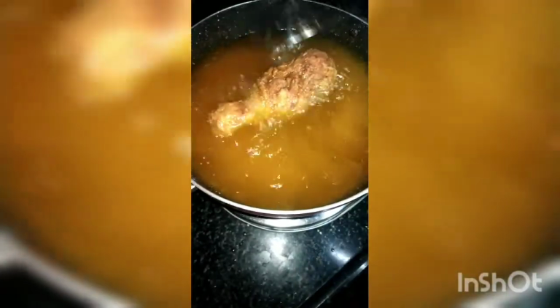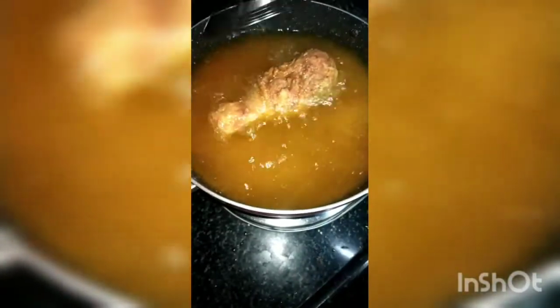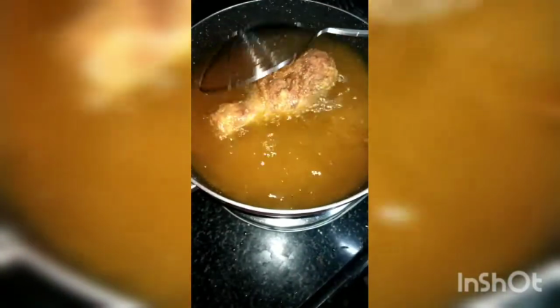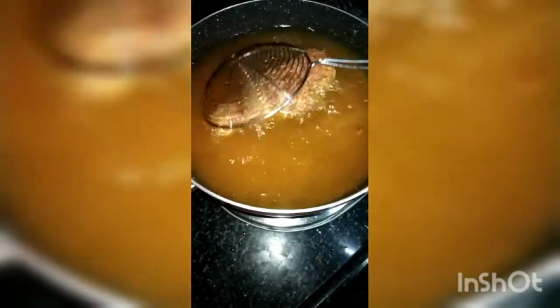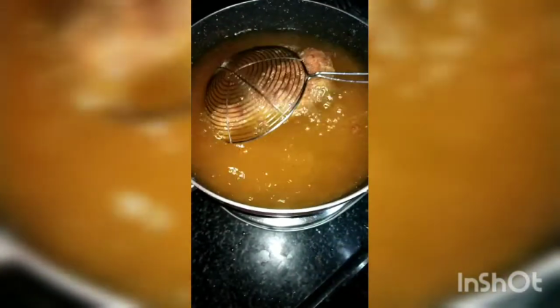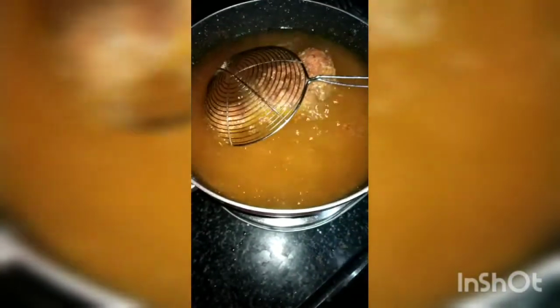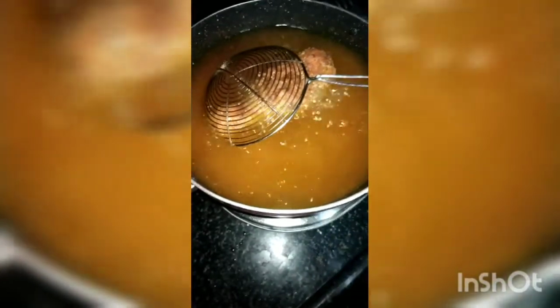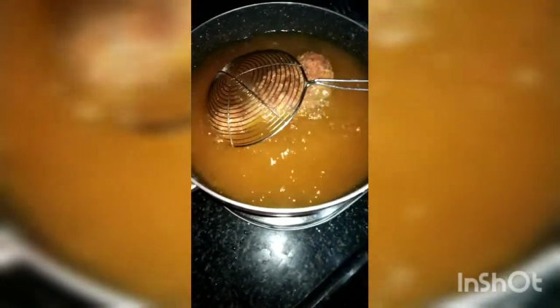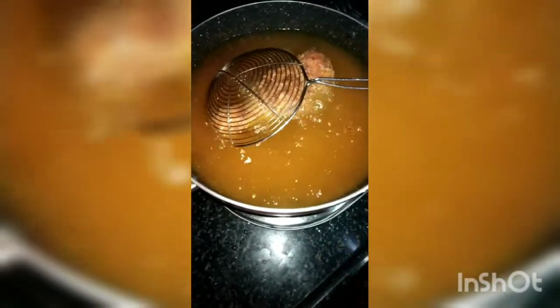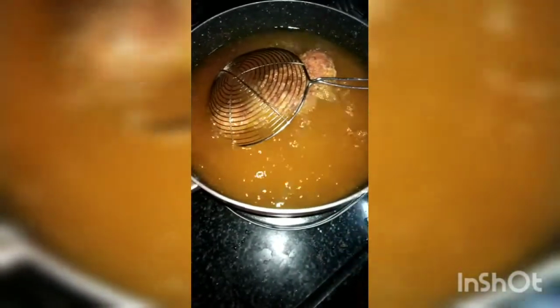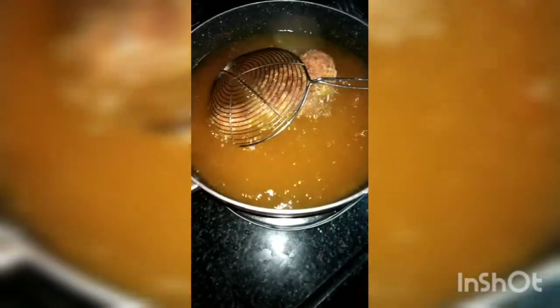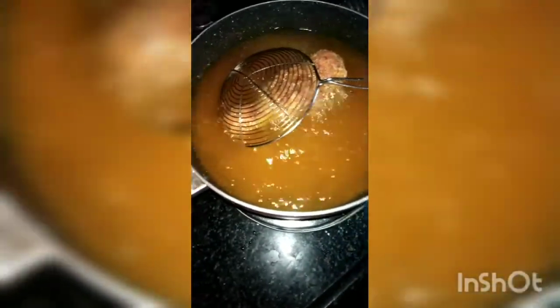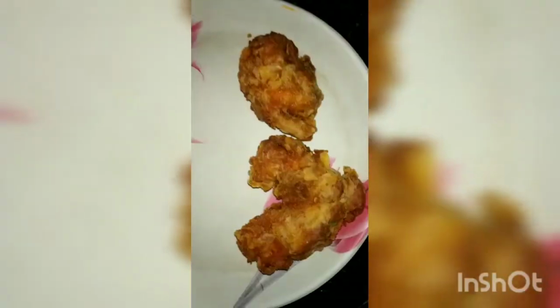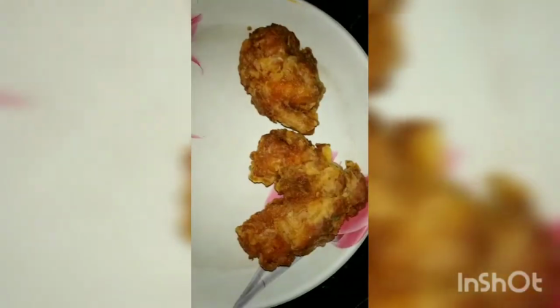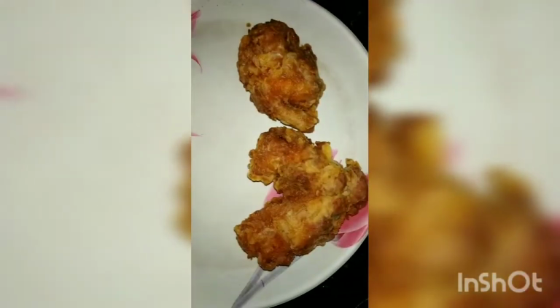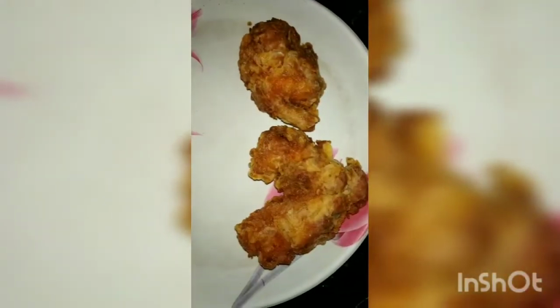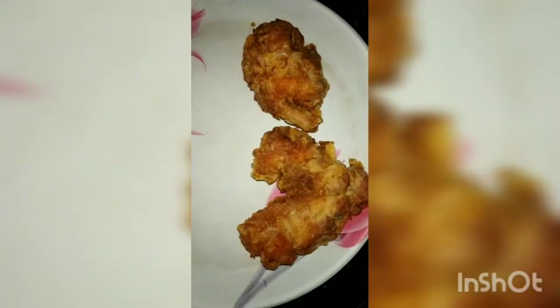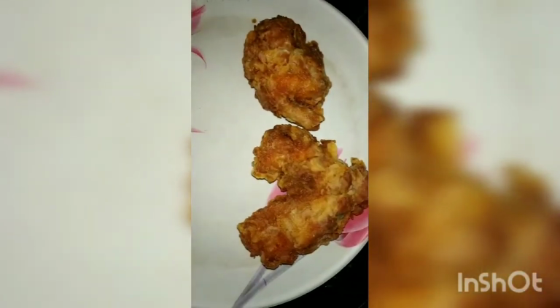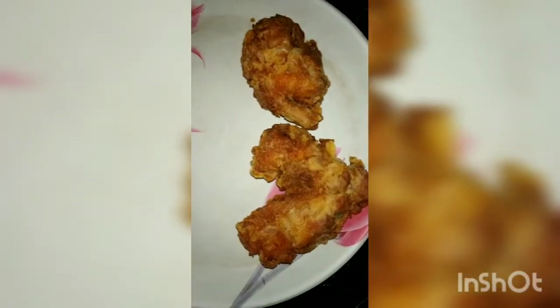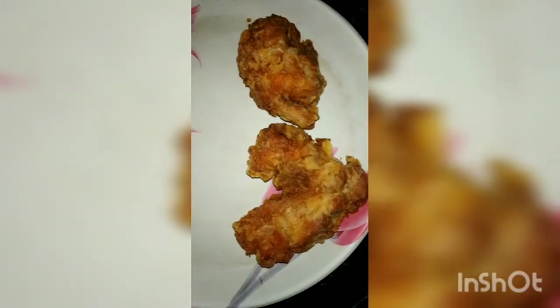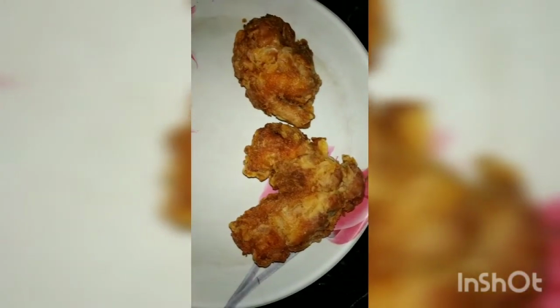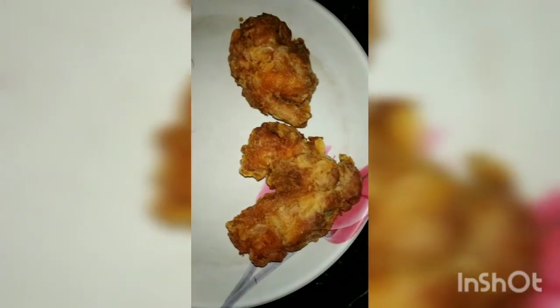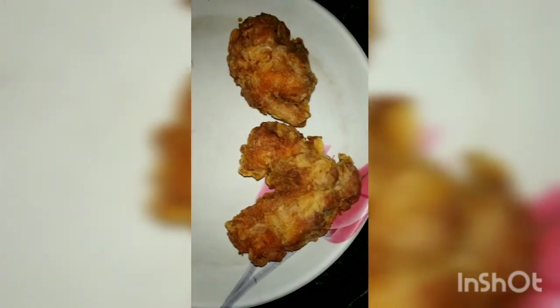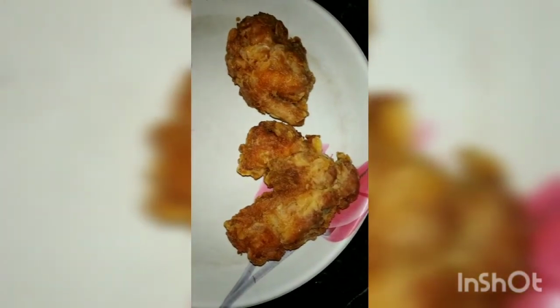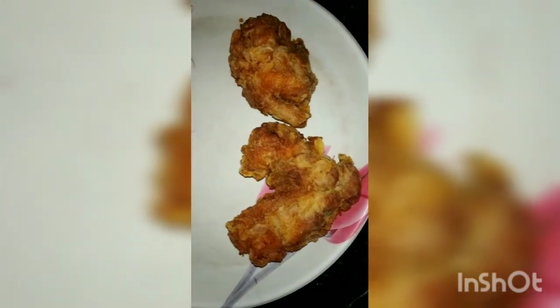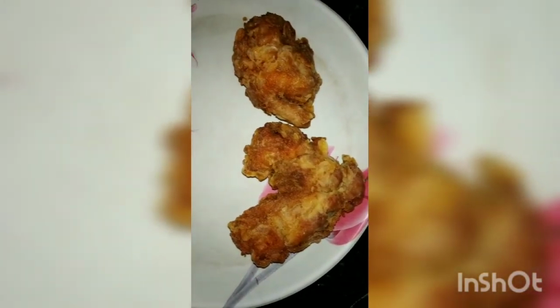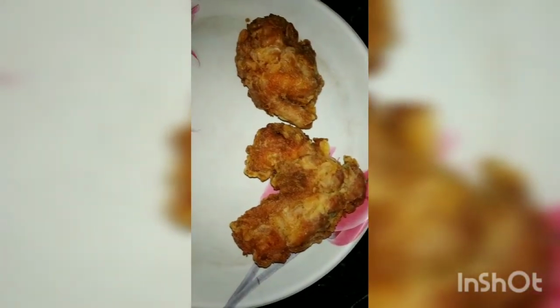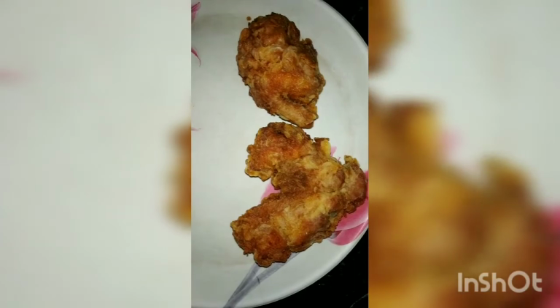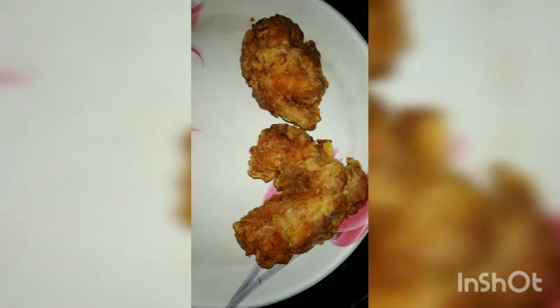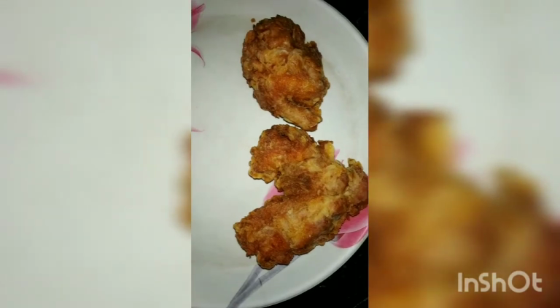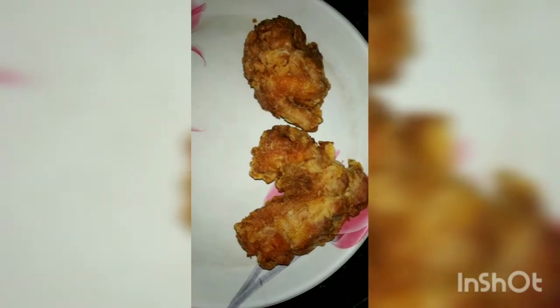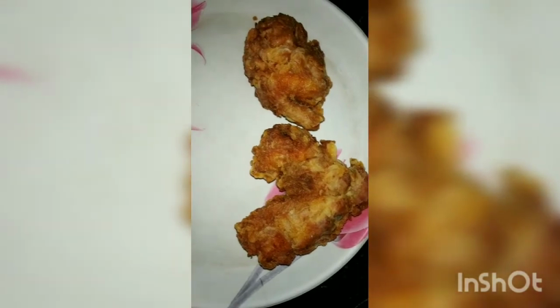Let's see how it is done. KFC chicken is ready, KFC style.